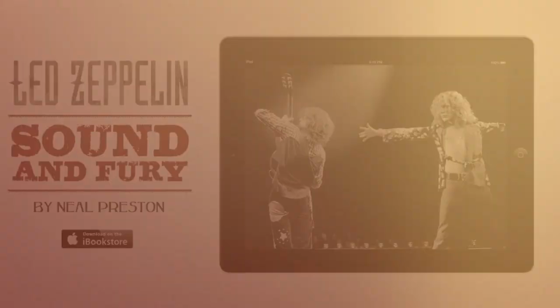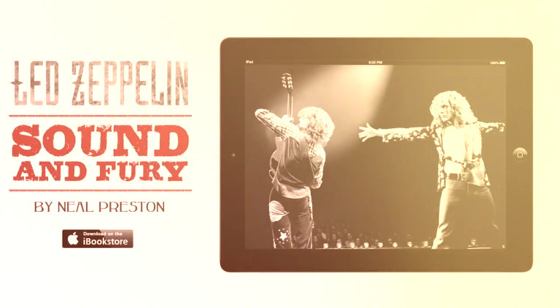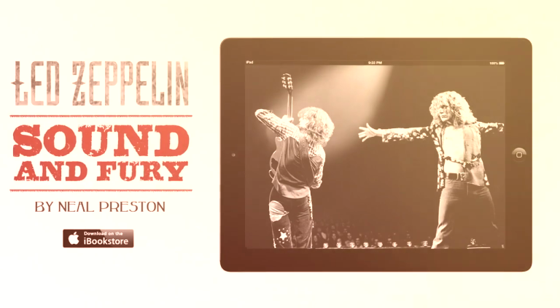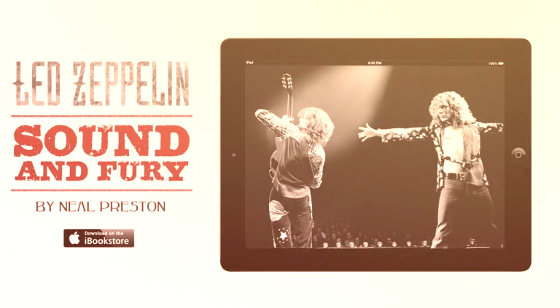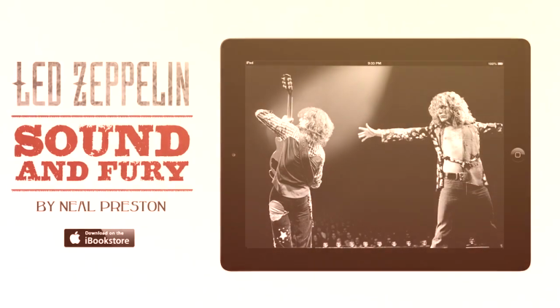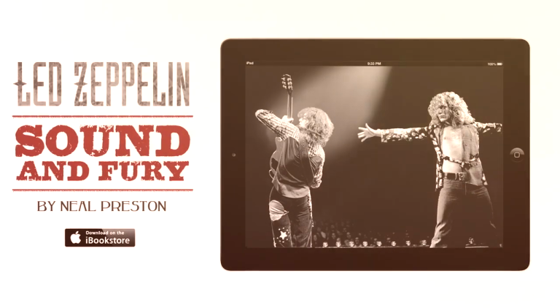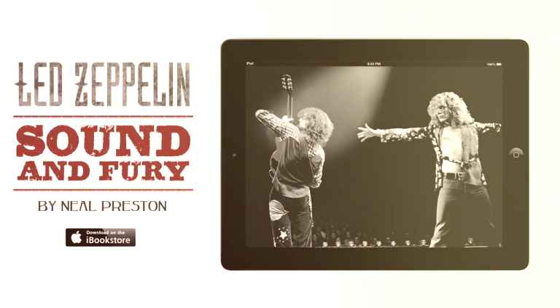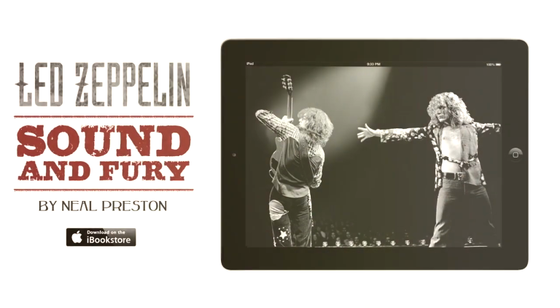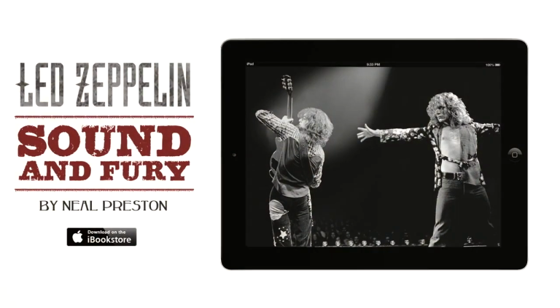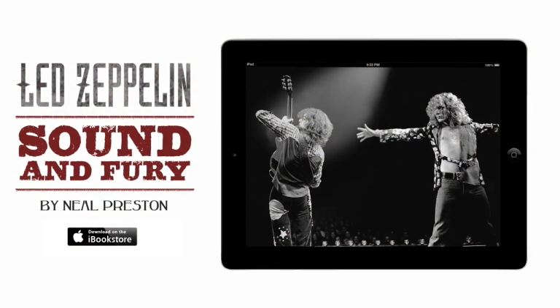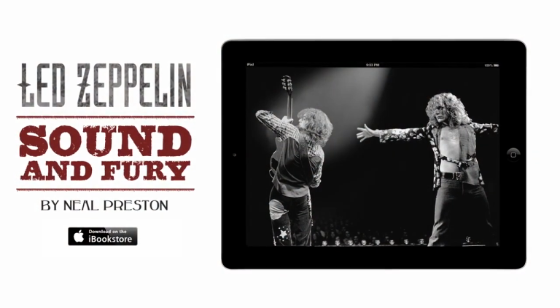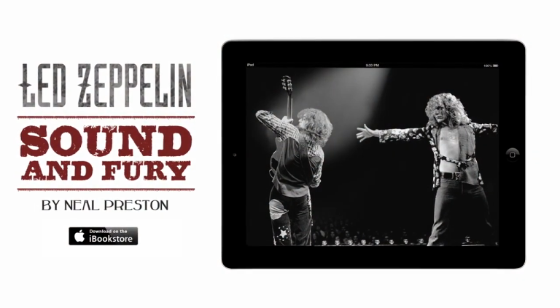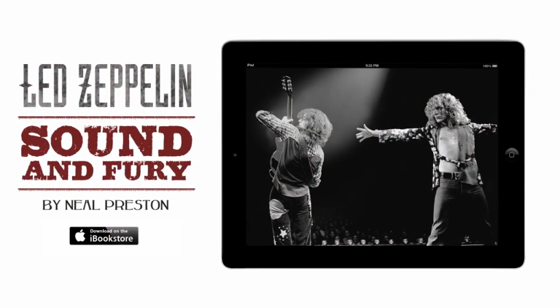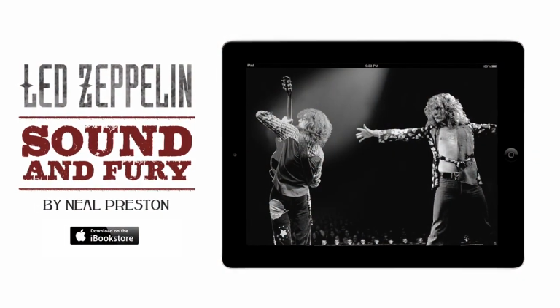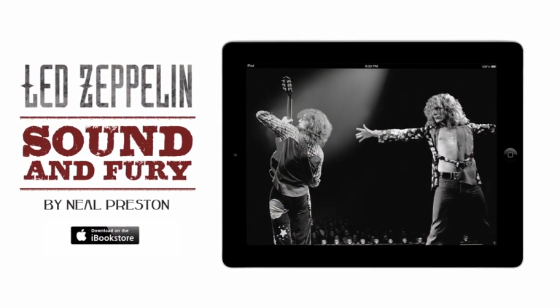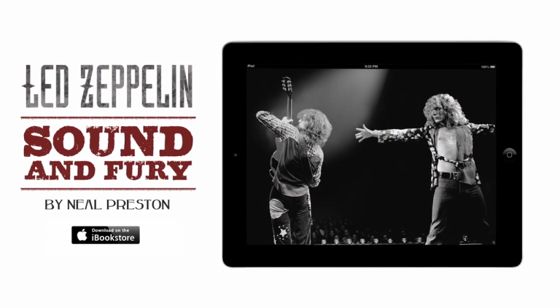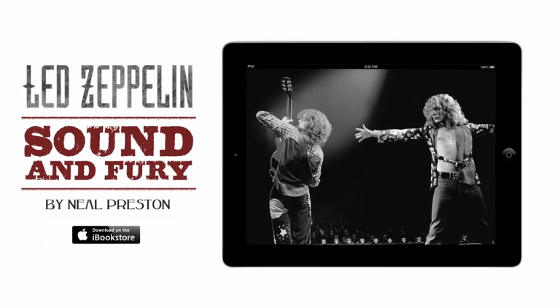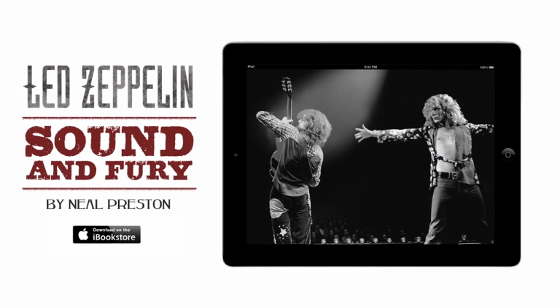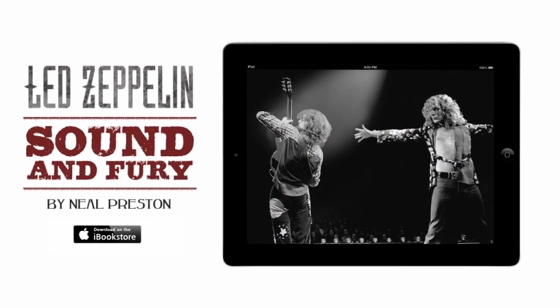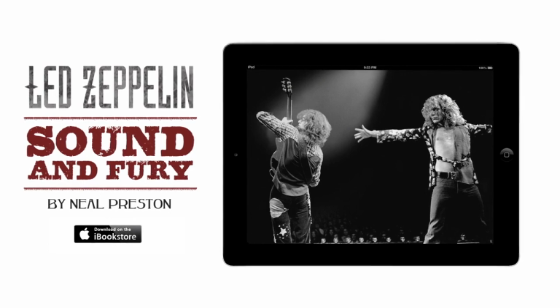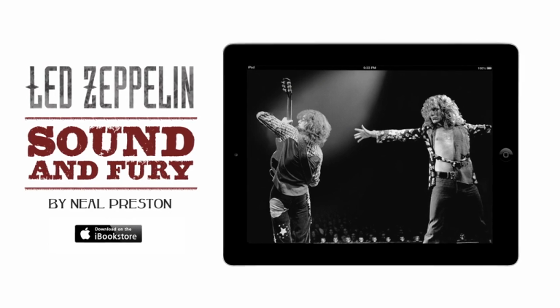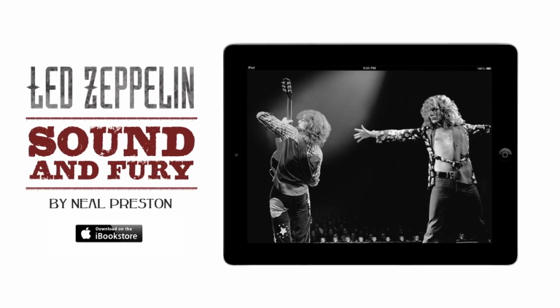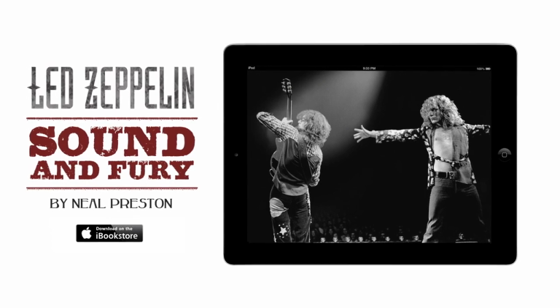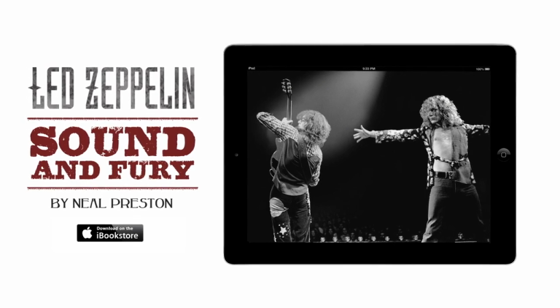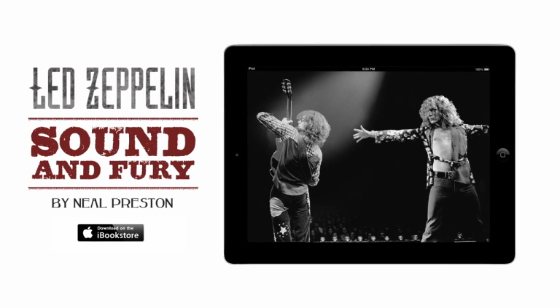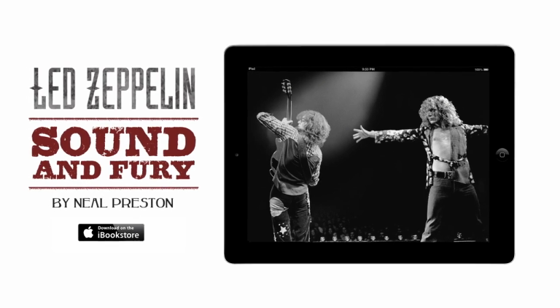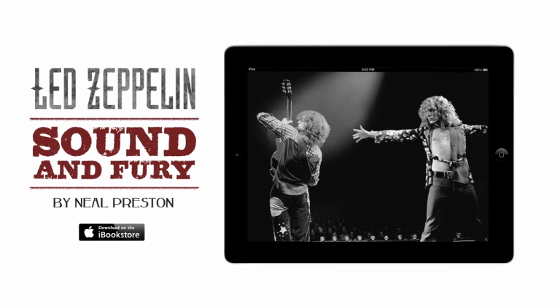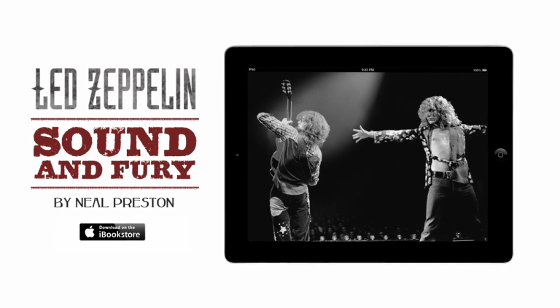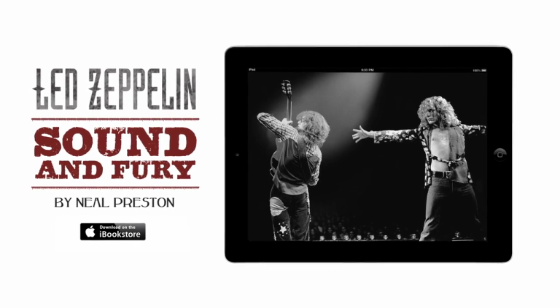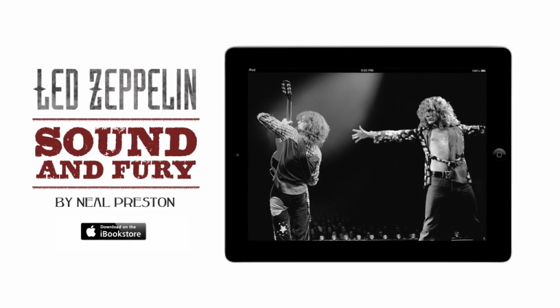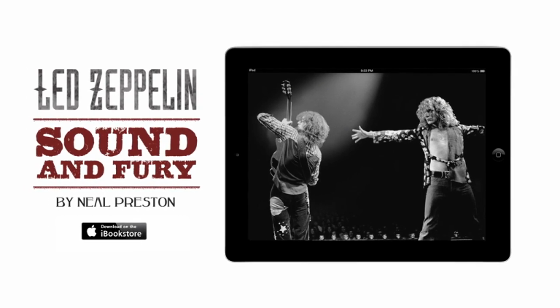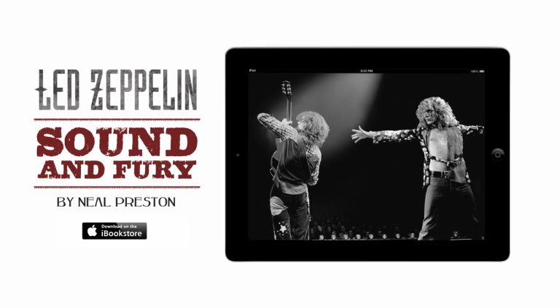Led Zeppelin: Sound and Fury by Neil Preston. Available exclusively on the iBookstore.